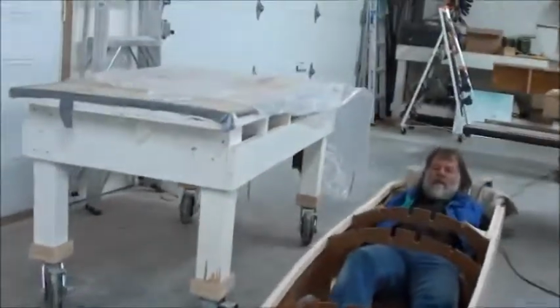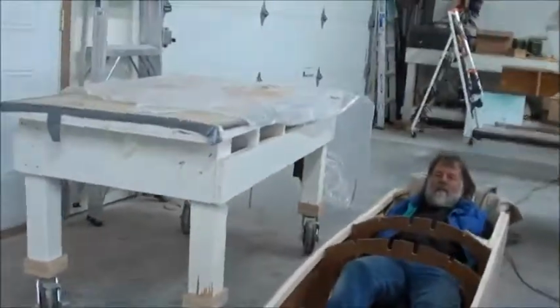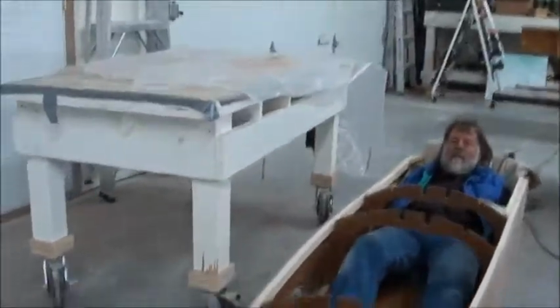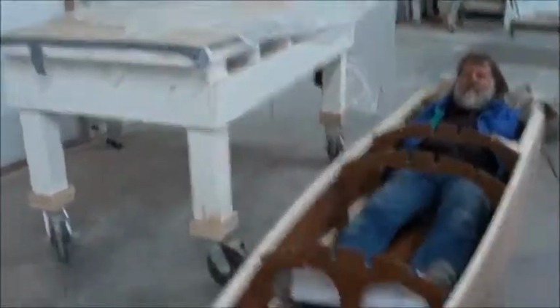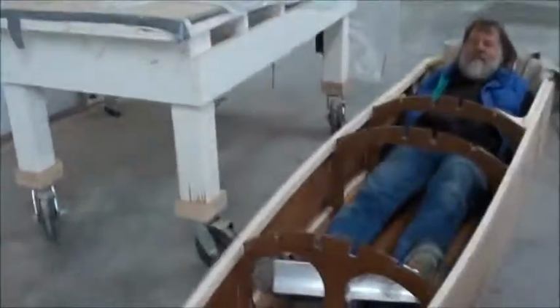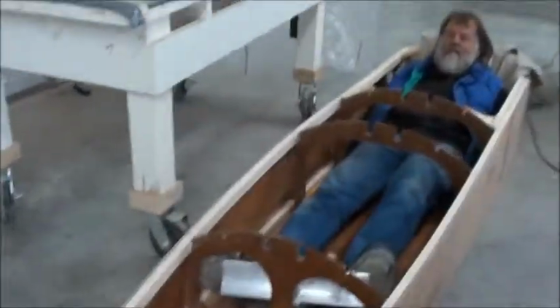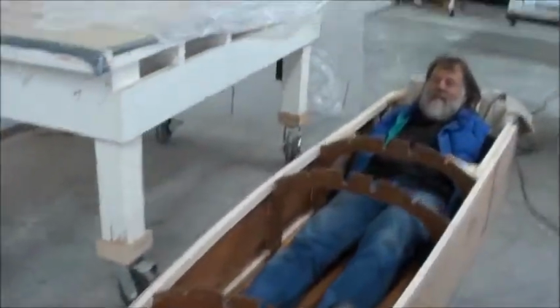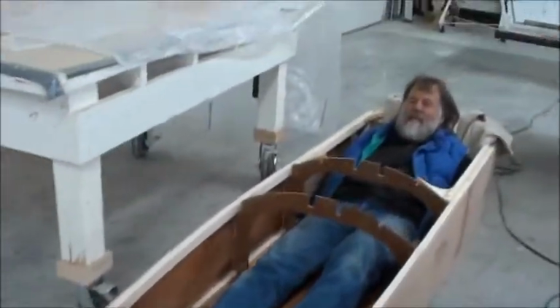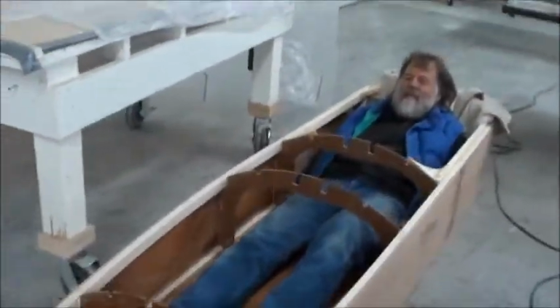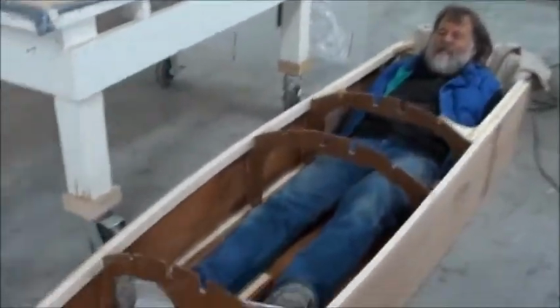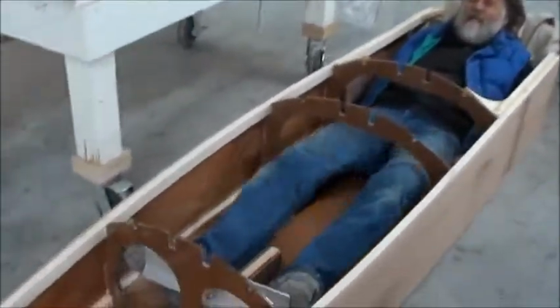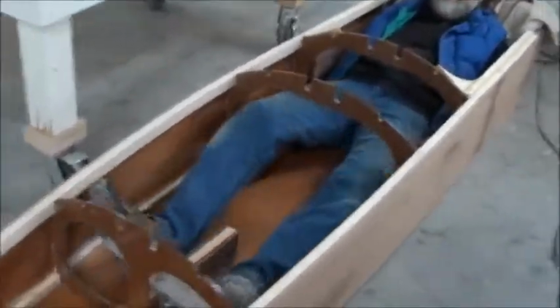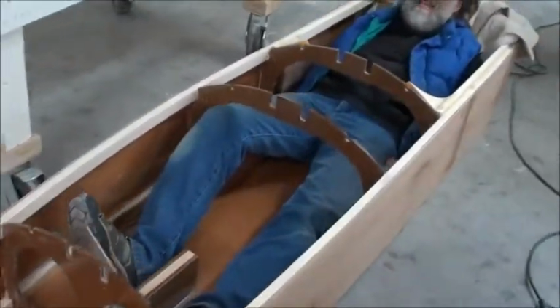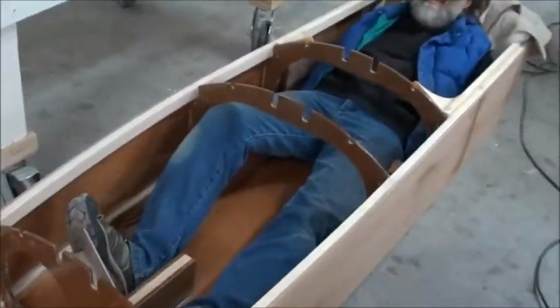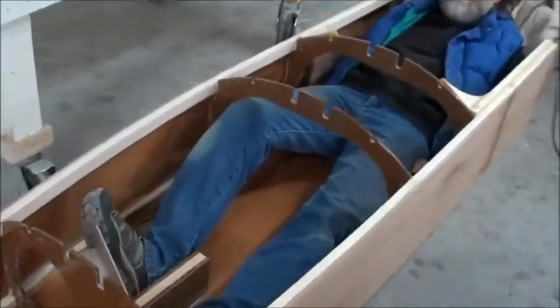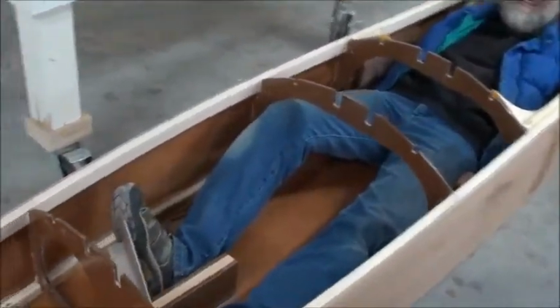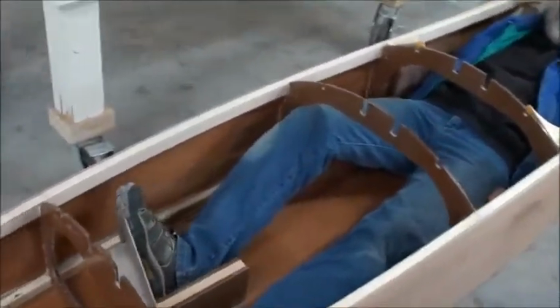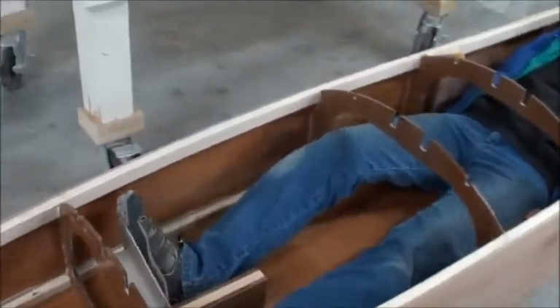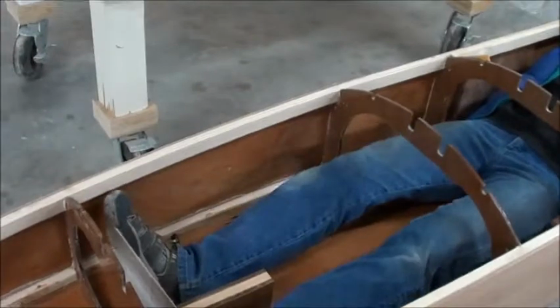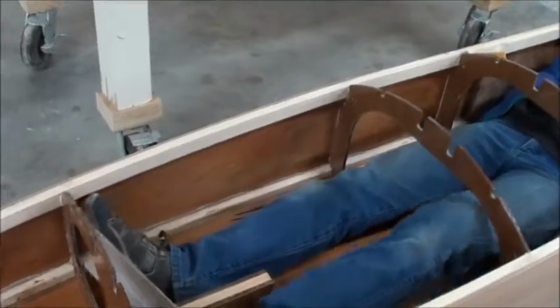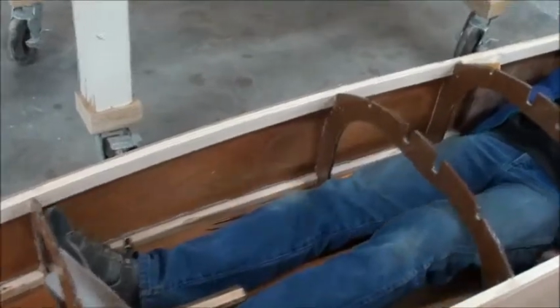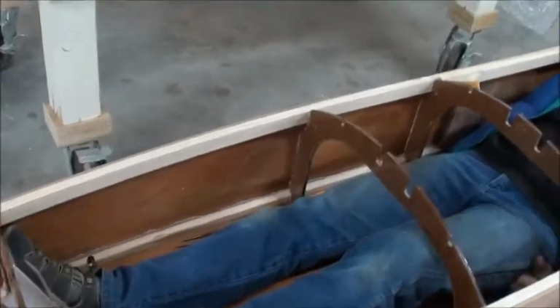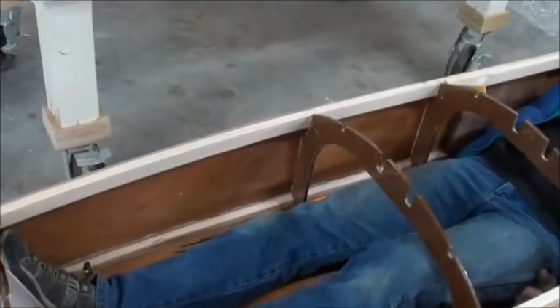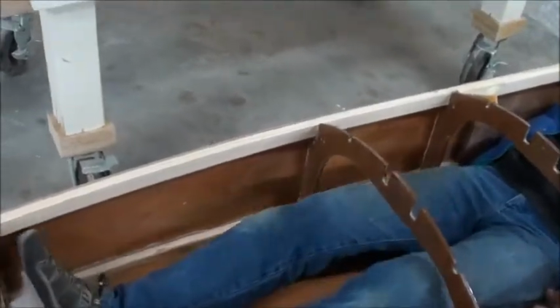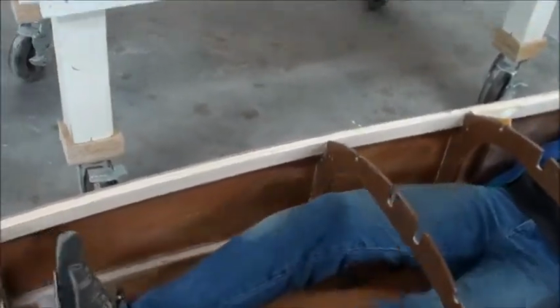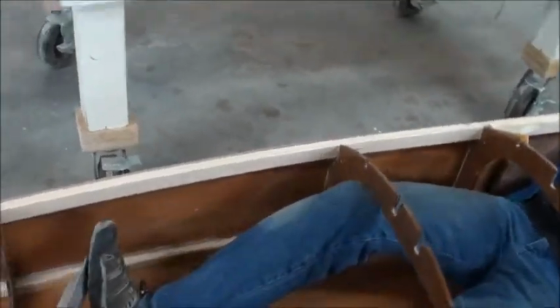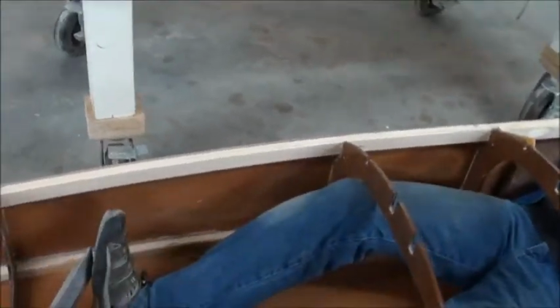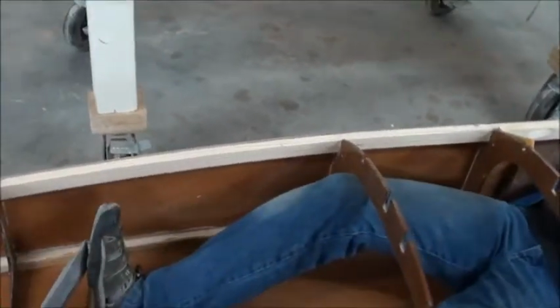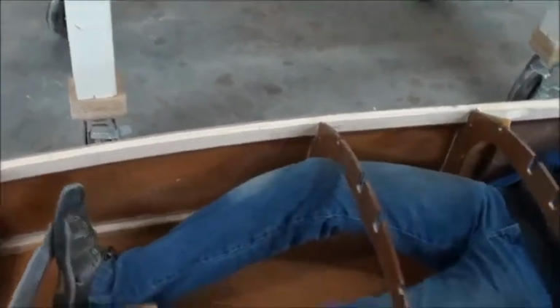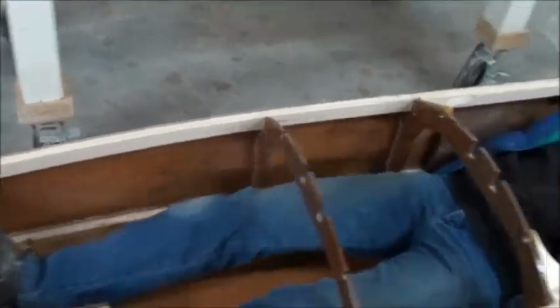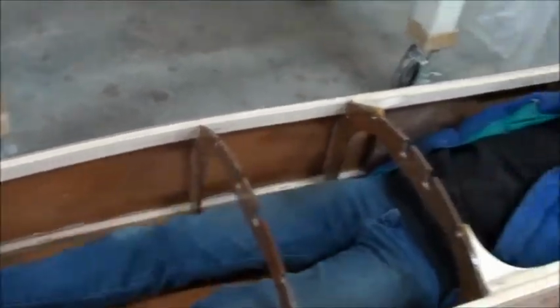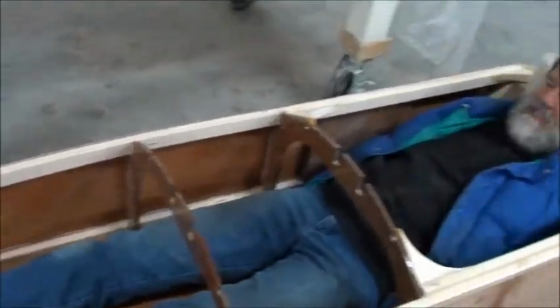These boats are really comfortable and warm, especially when you put the deck on.